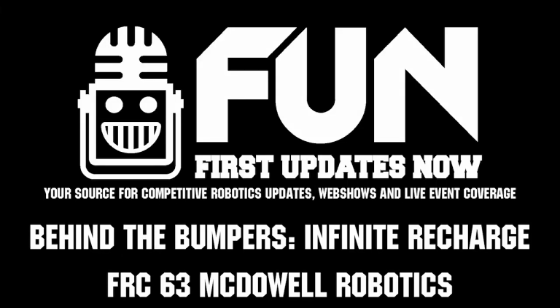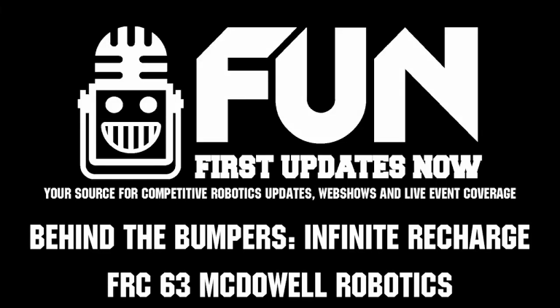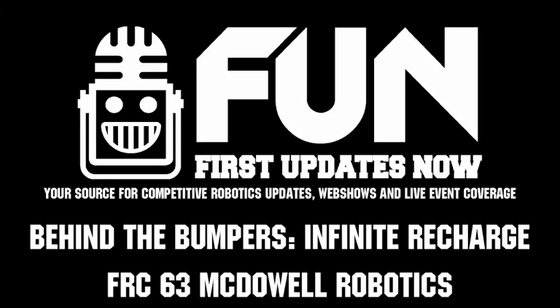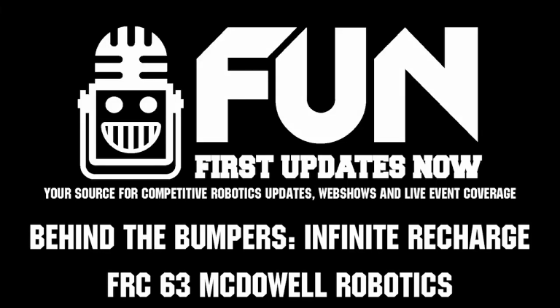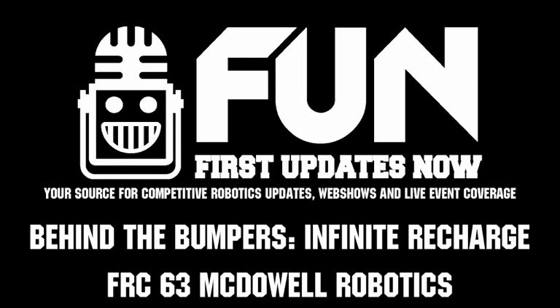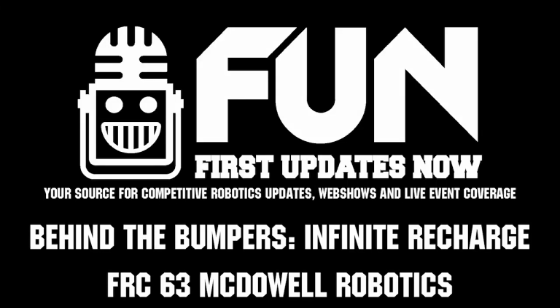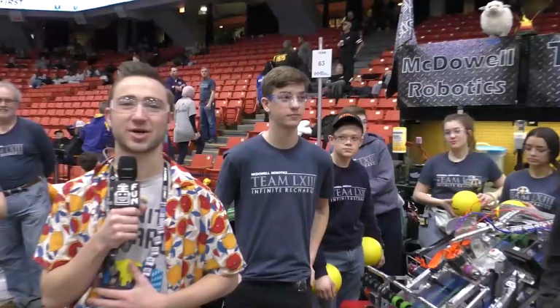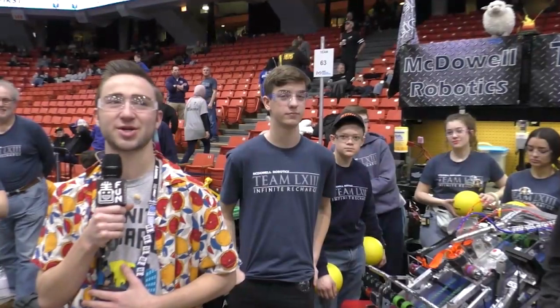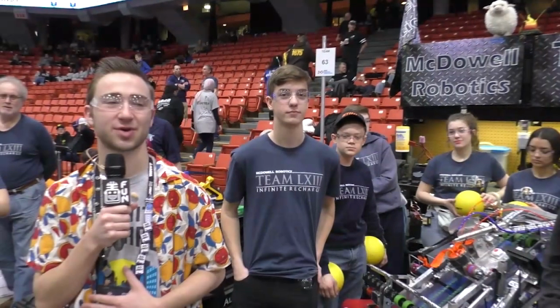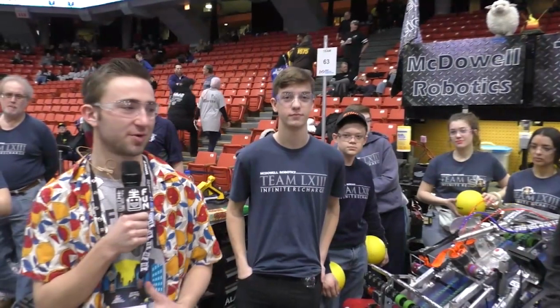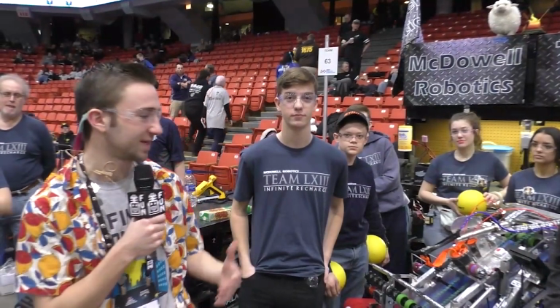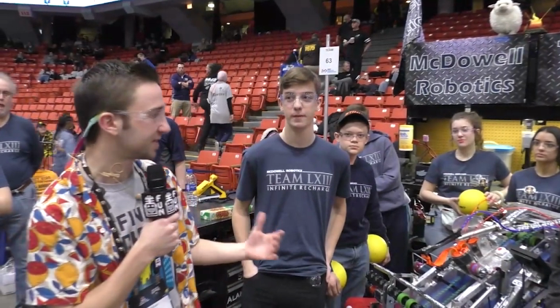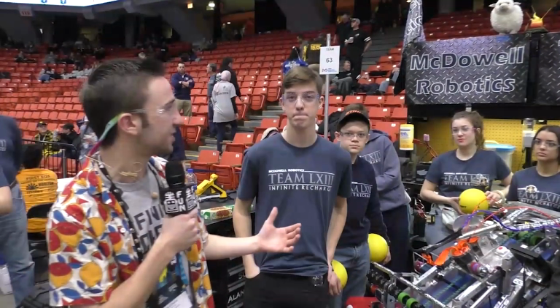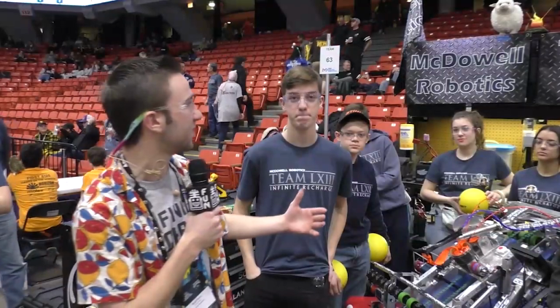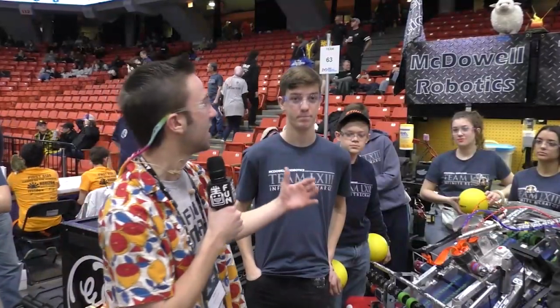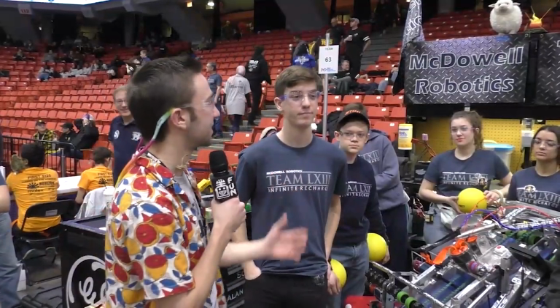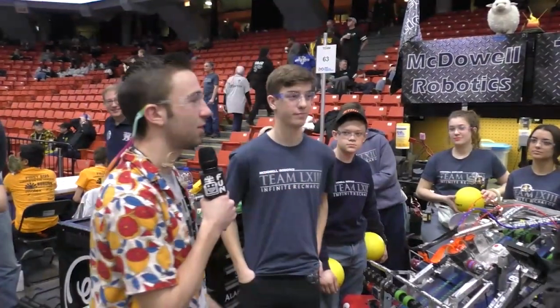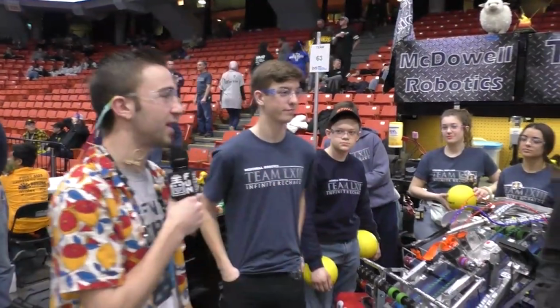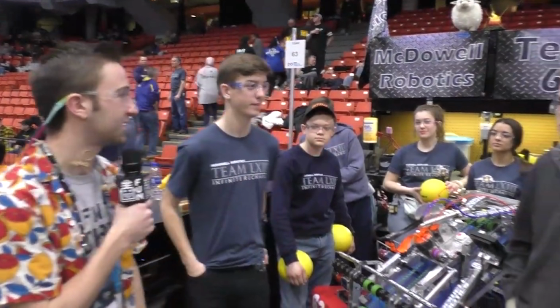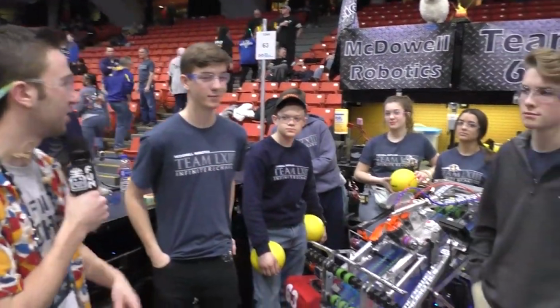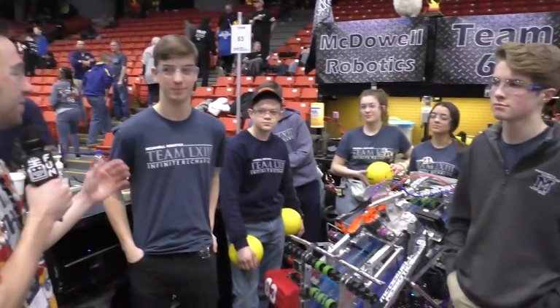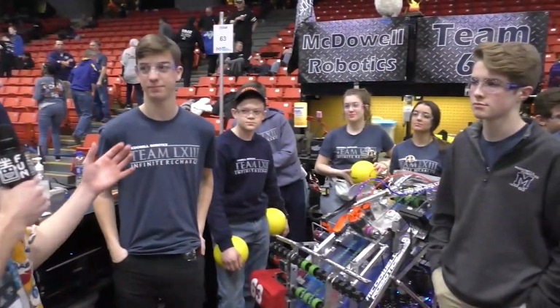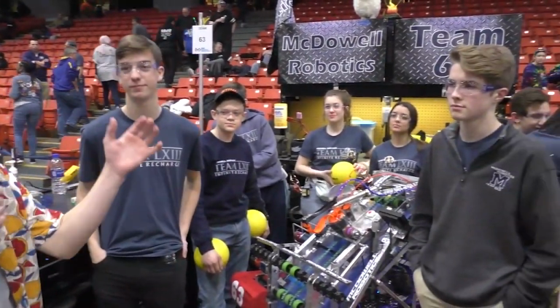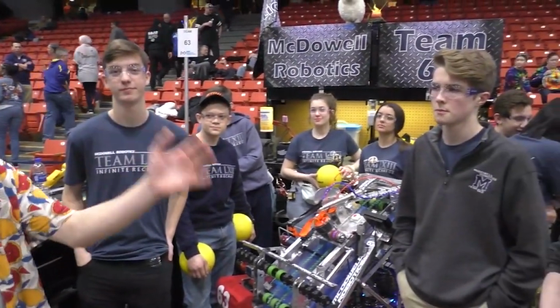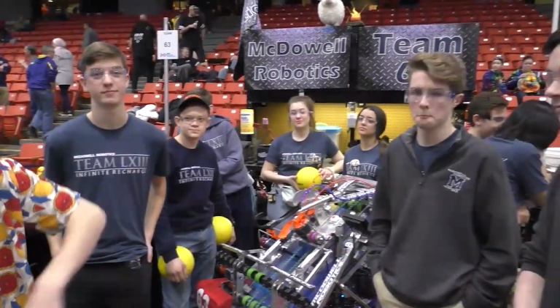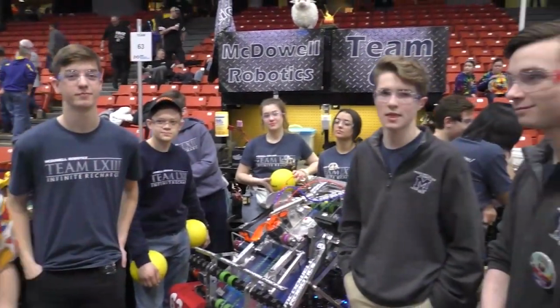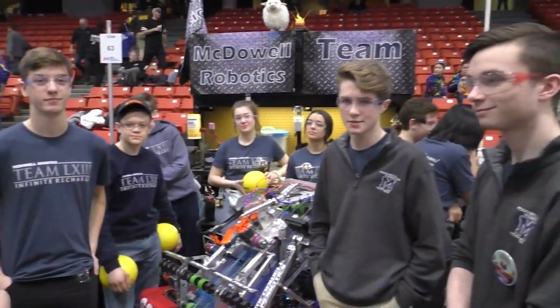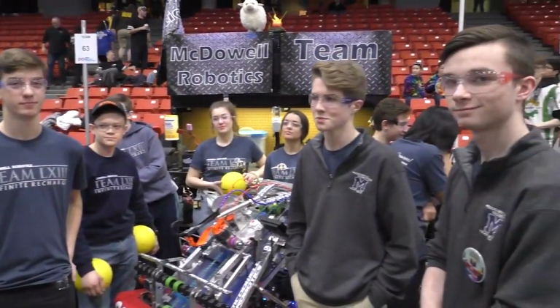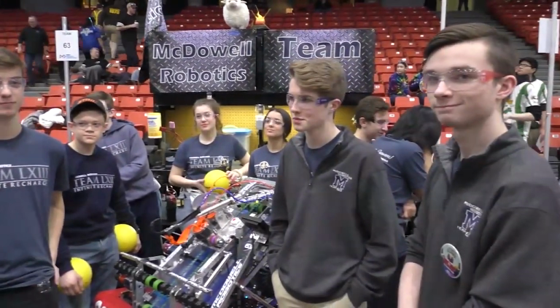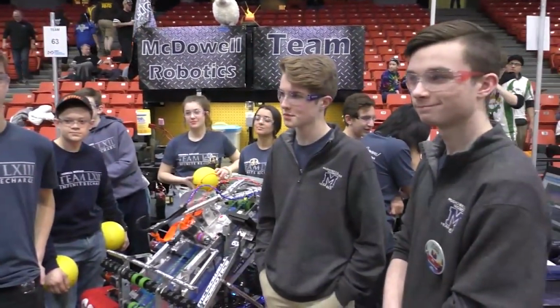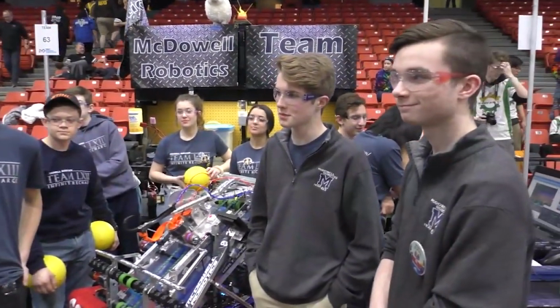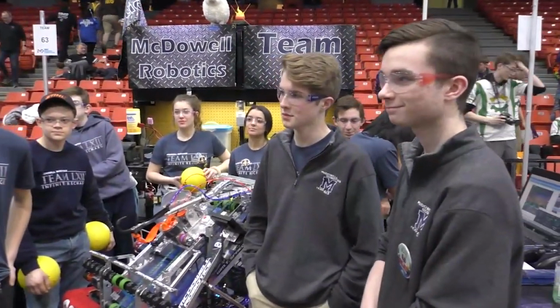This is Nathan and I'm at the Midwest Regional here with Team 63 McDowell Robotics. I'm here with Mitchell, Caleb, and Cooper, and they're going to tell us about their robot today.